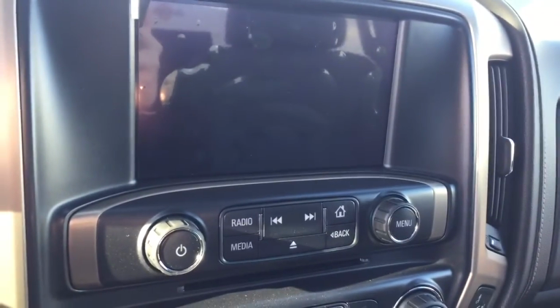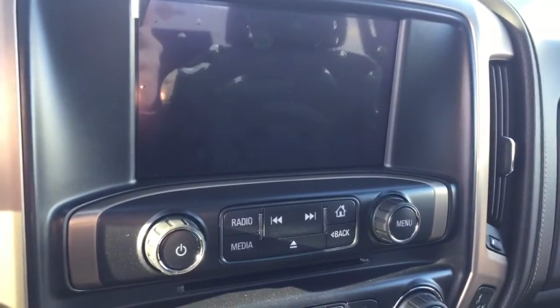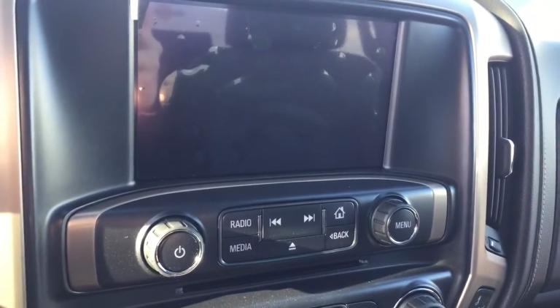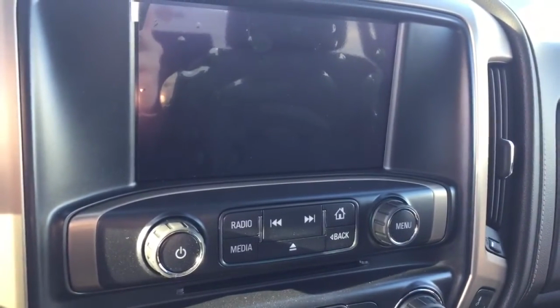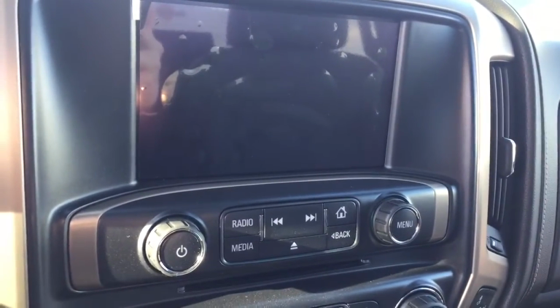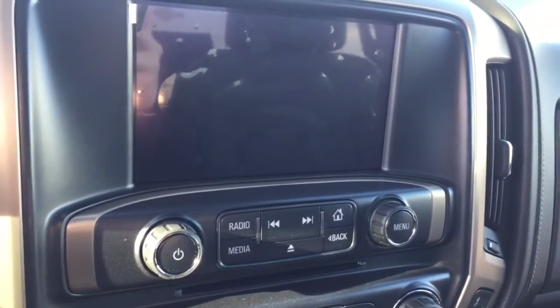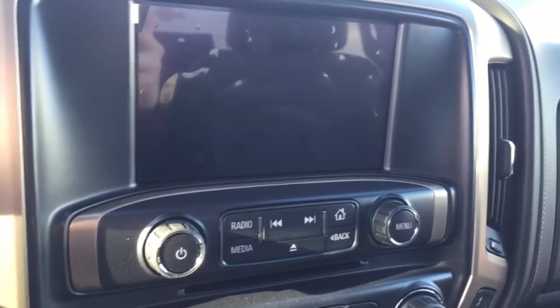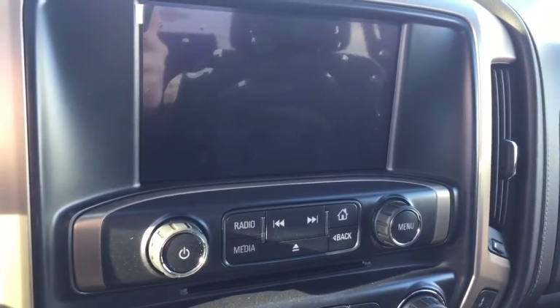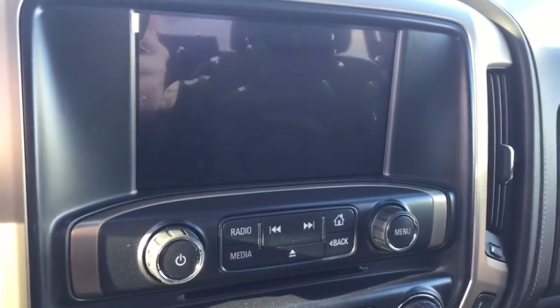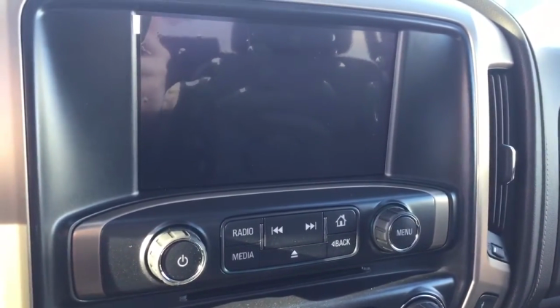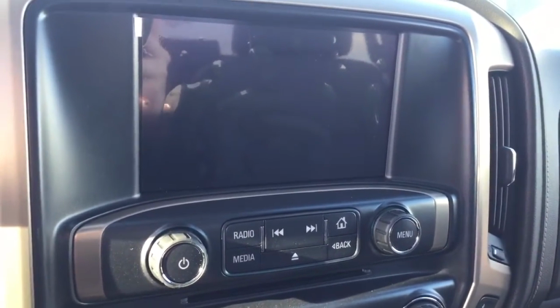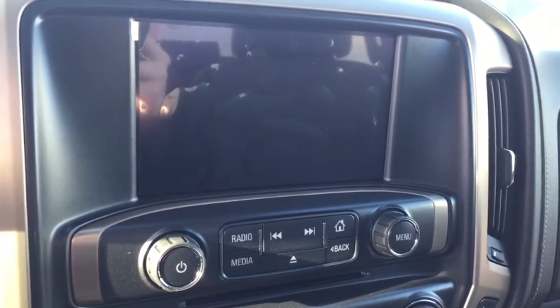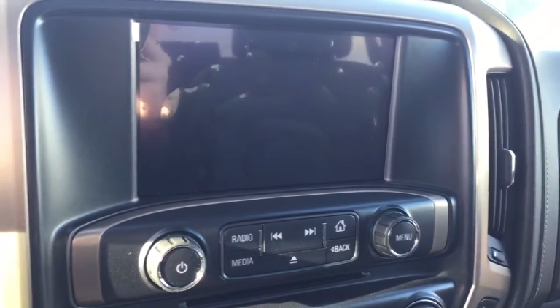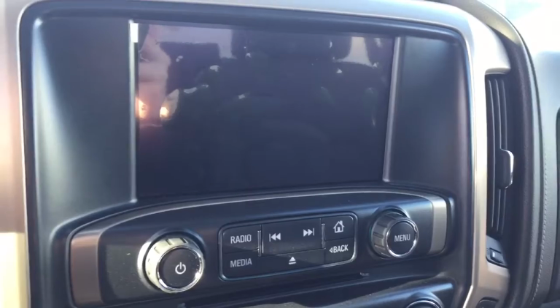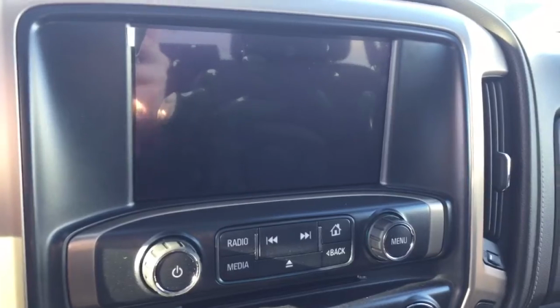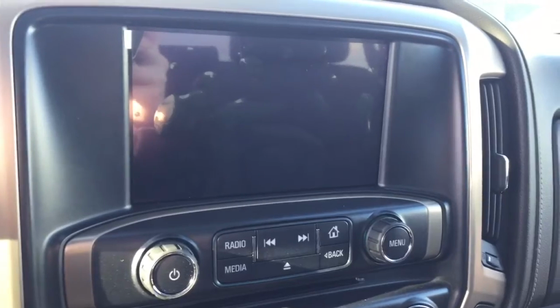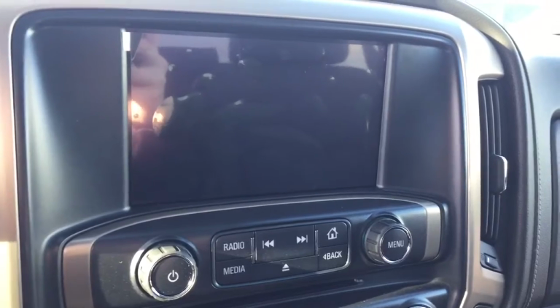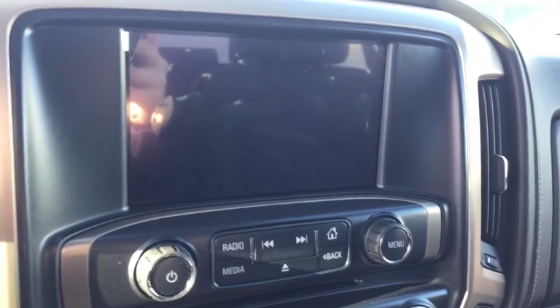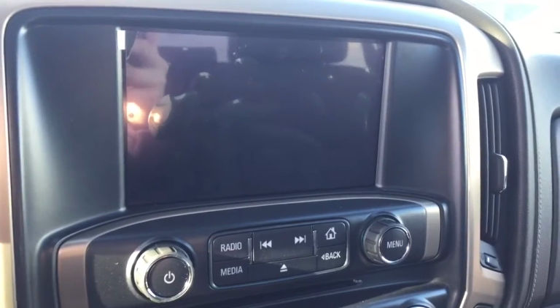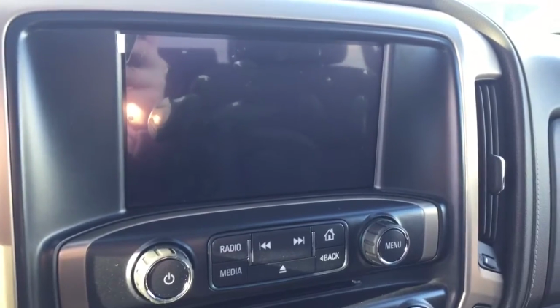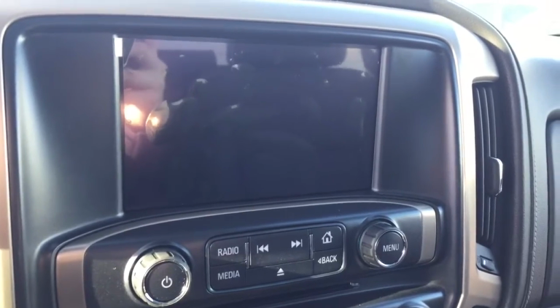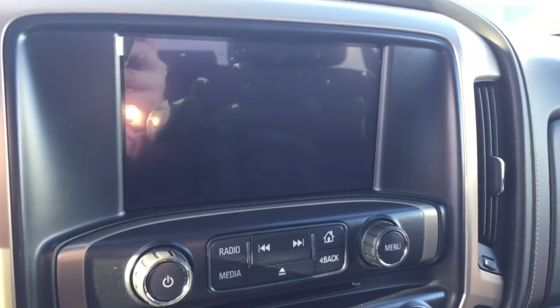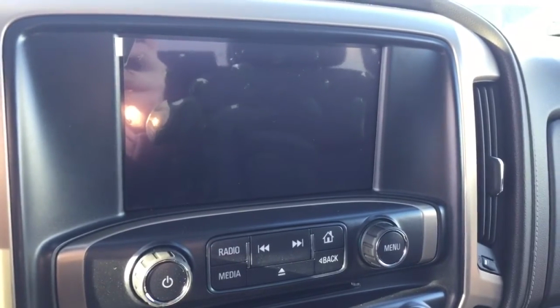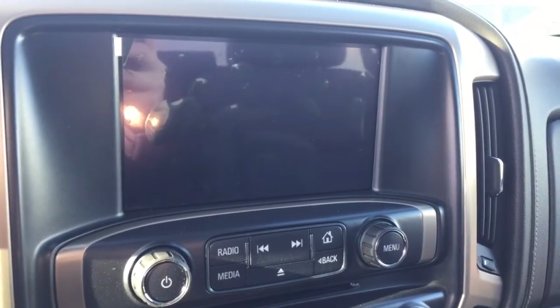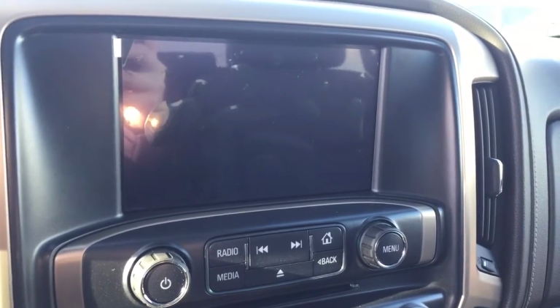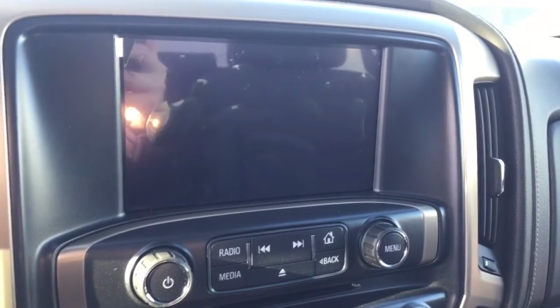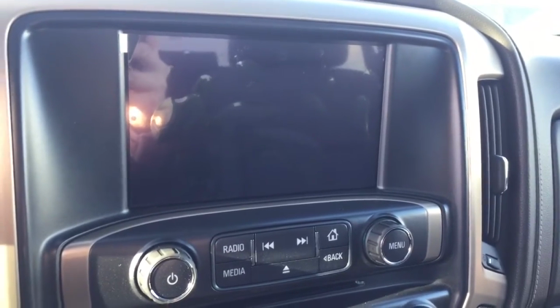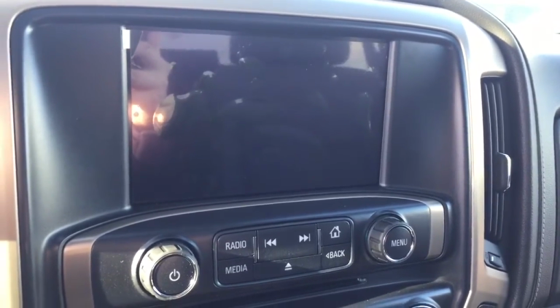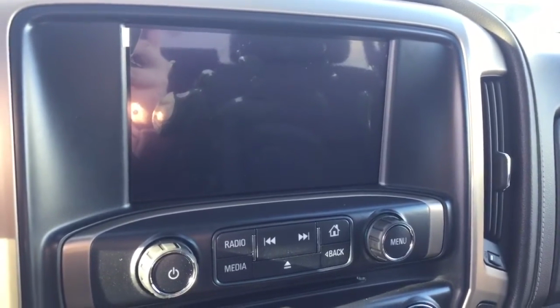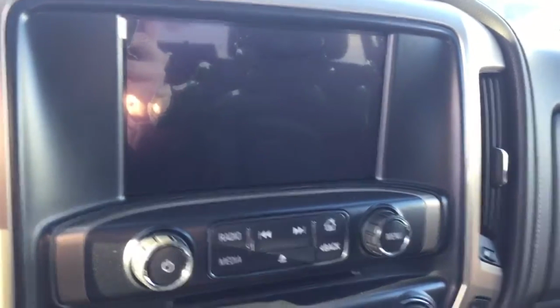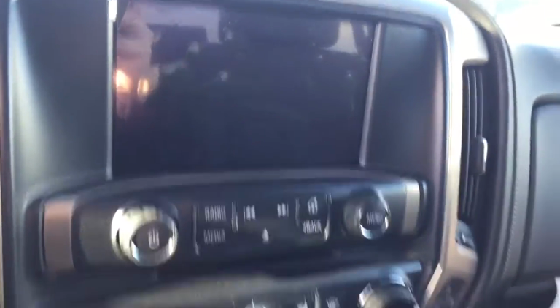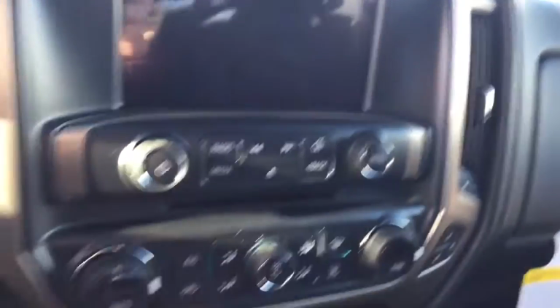AM FM radio, Sirius XM radio, rear vision backup camera, and CD player.